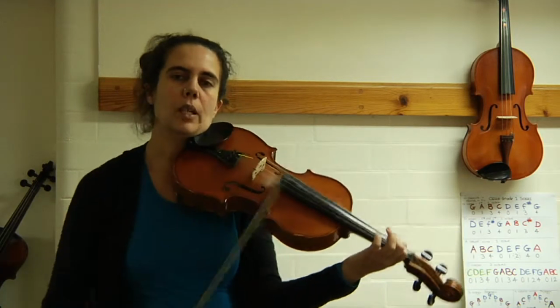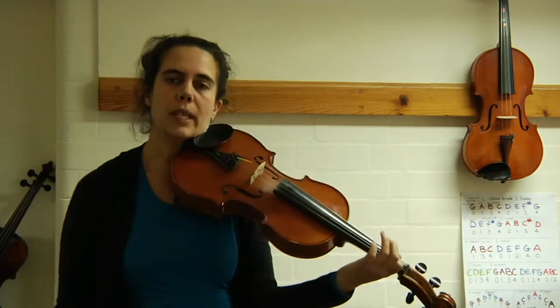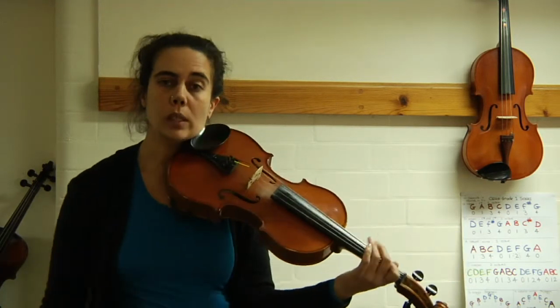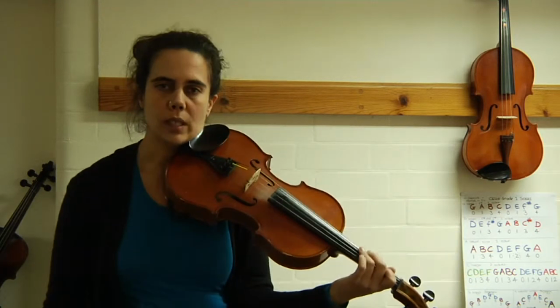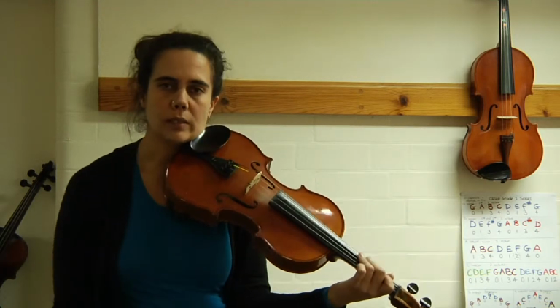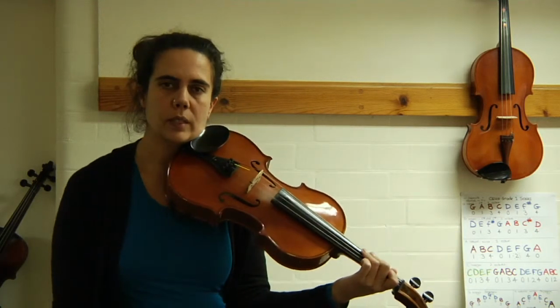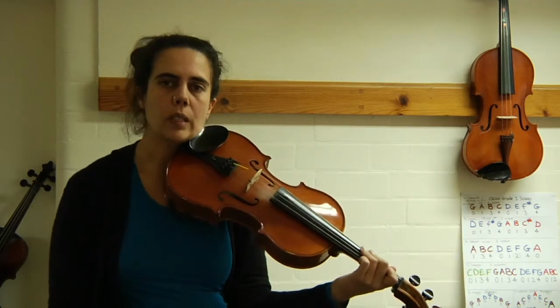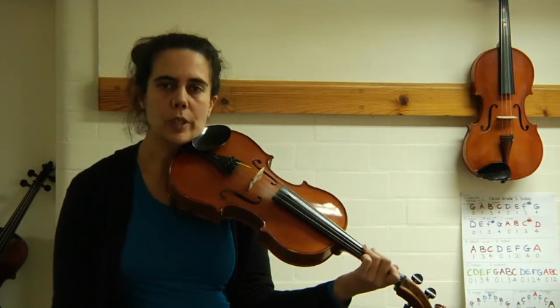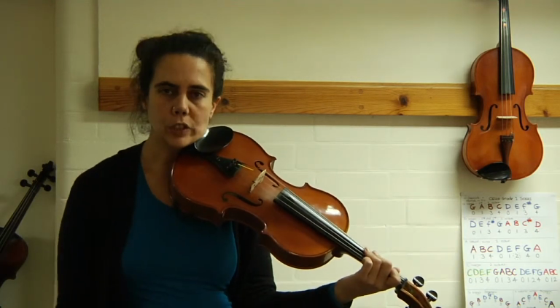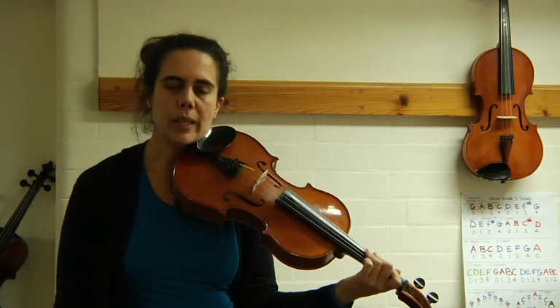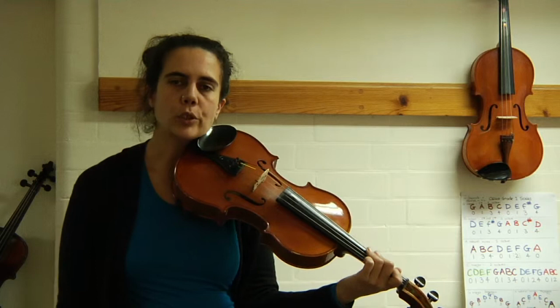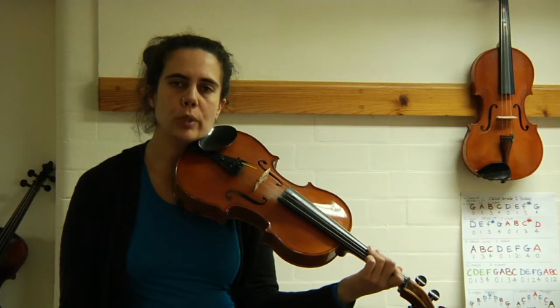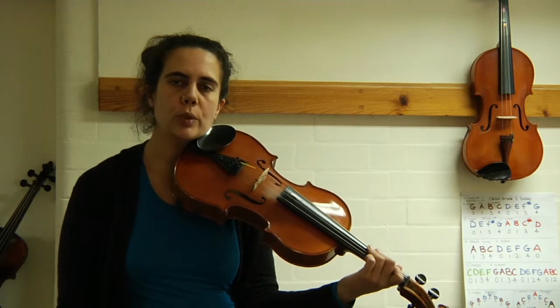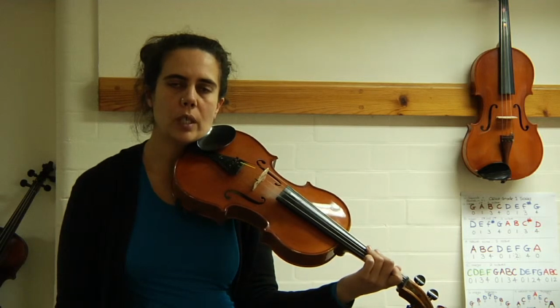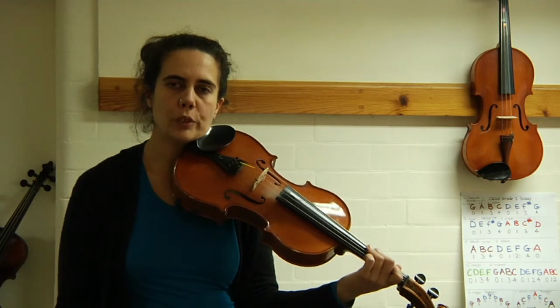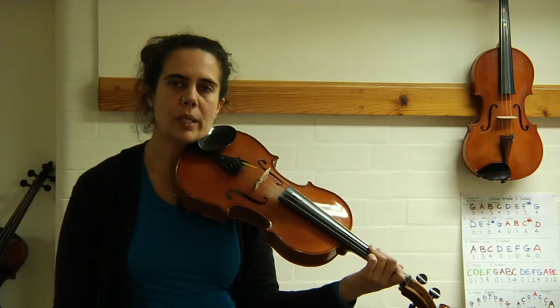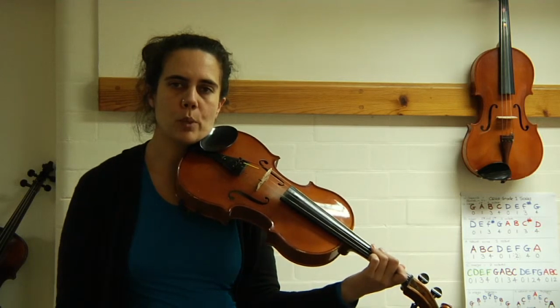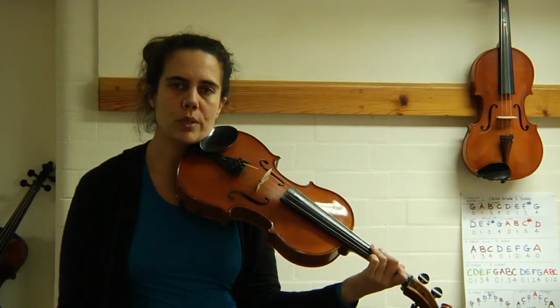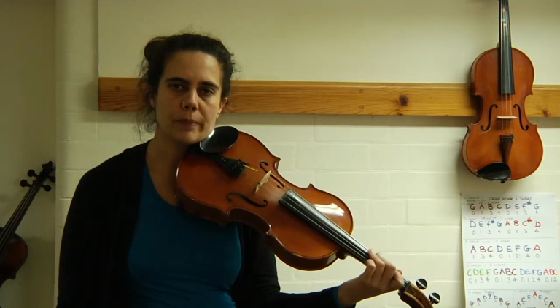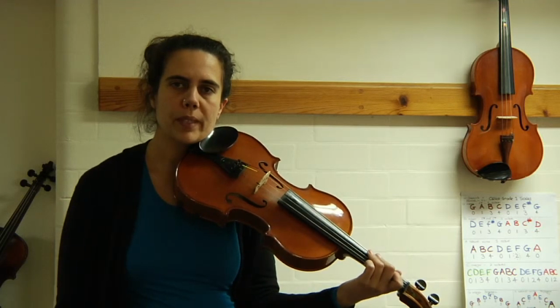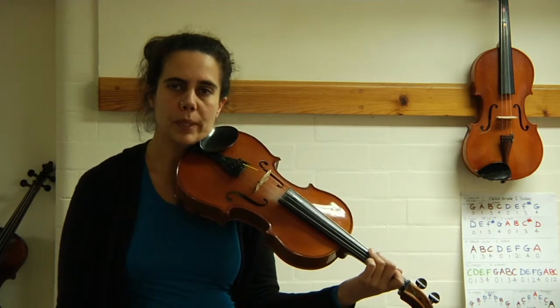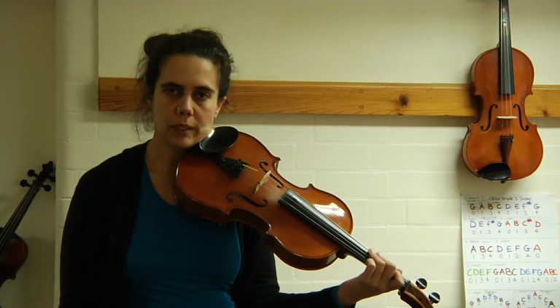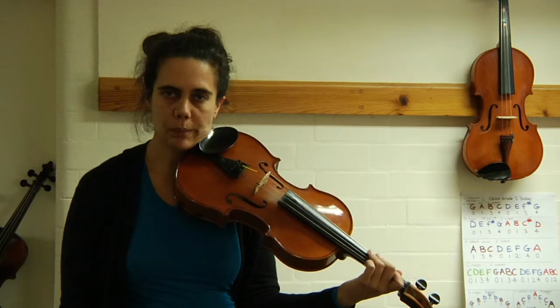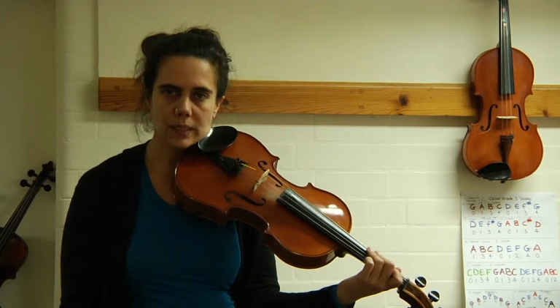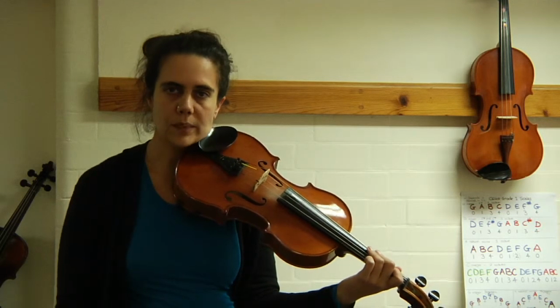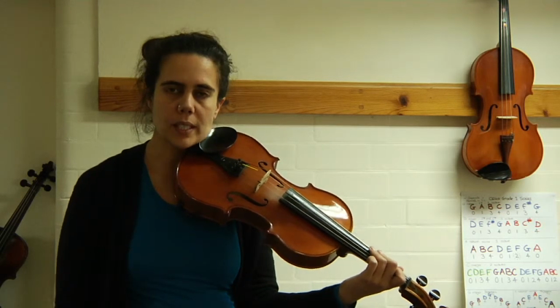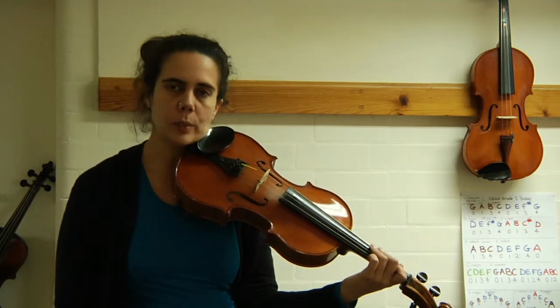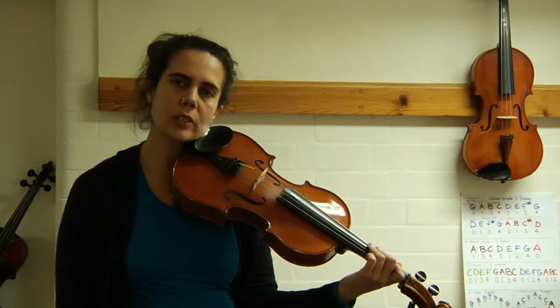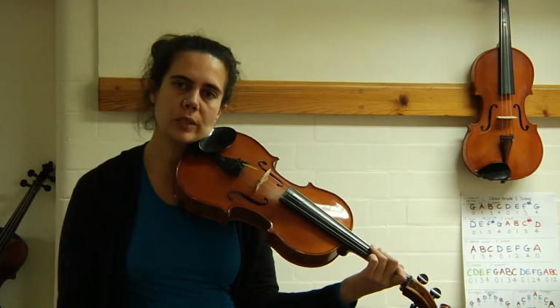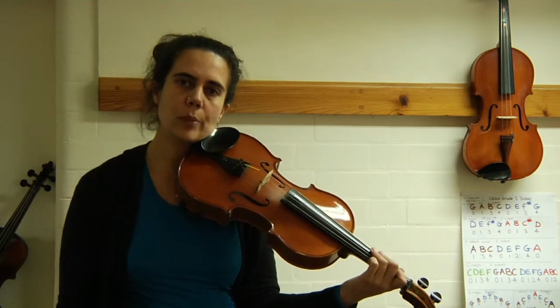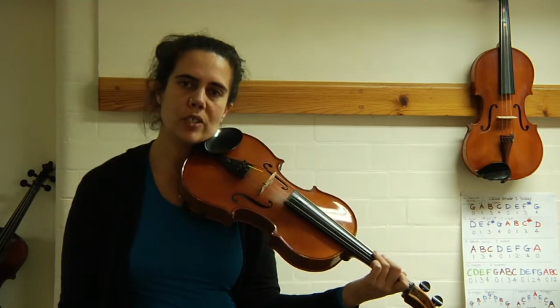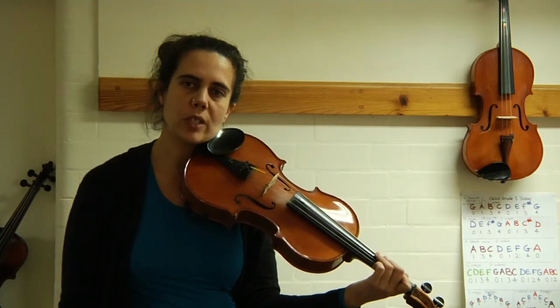Okay, well done. I want you to do that on your own after you've pressed pause. And when you come back to this video, we're going to do the arpeggio.